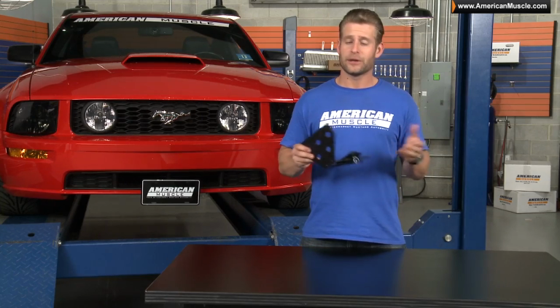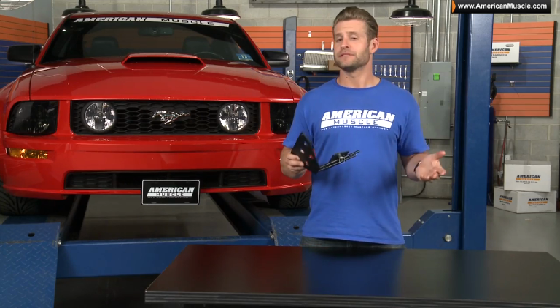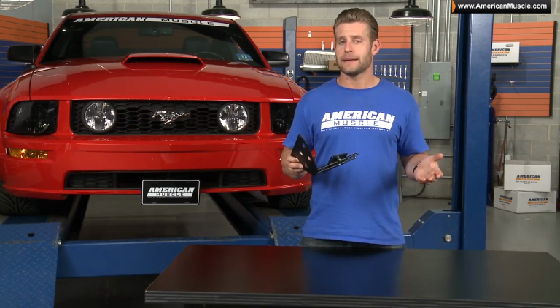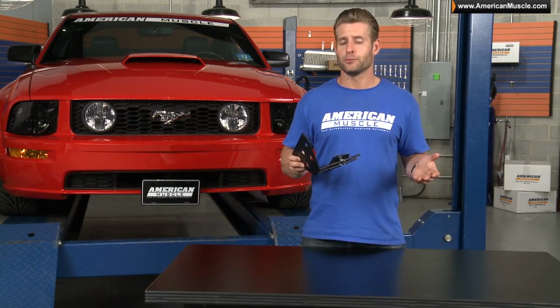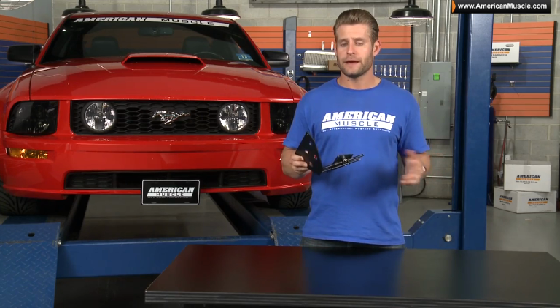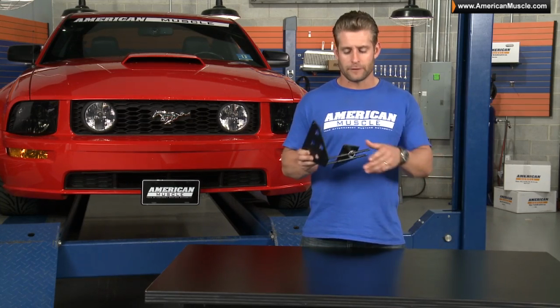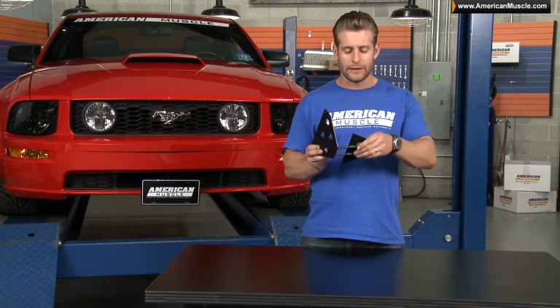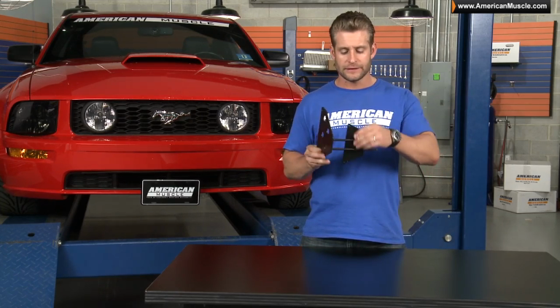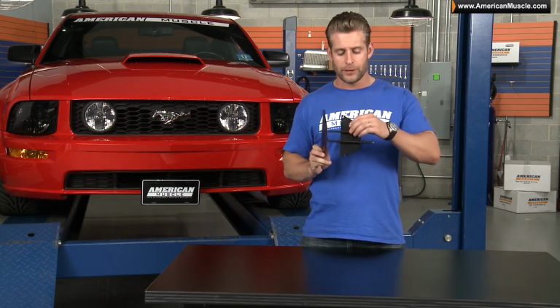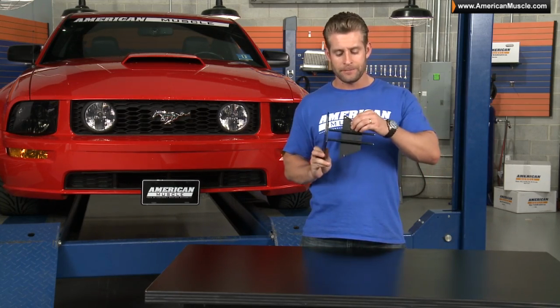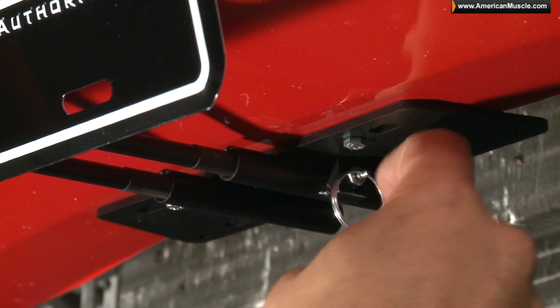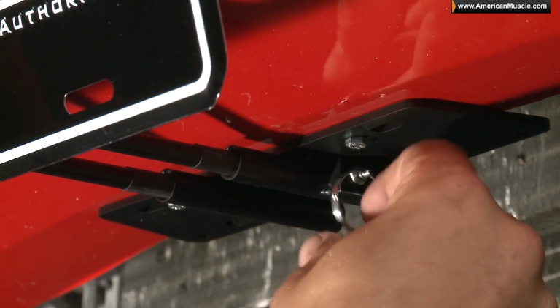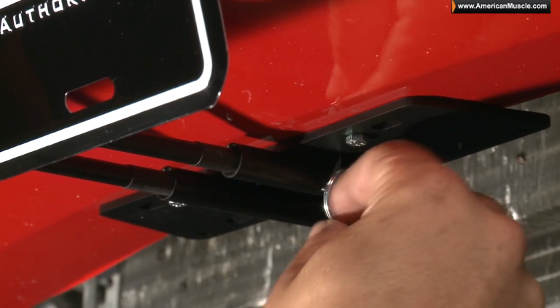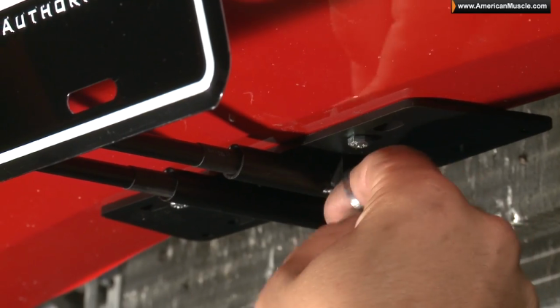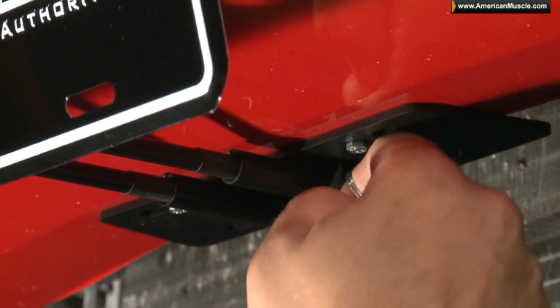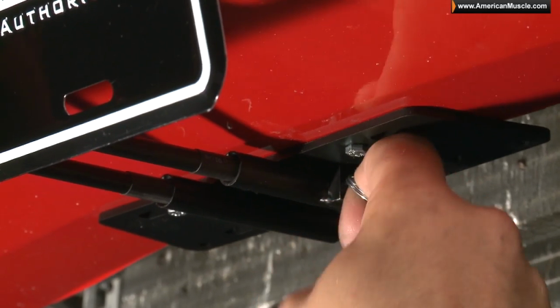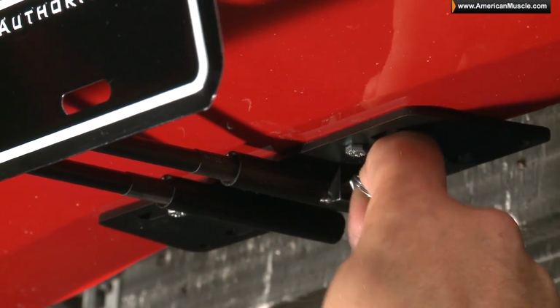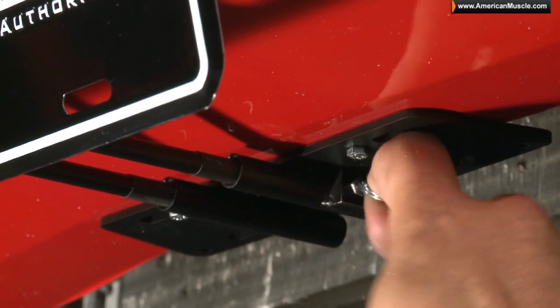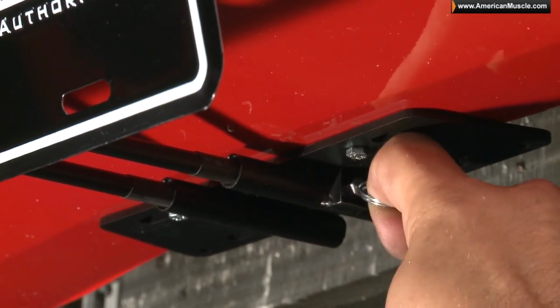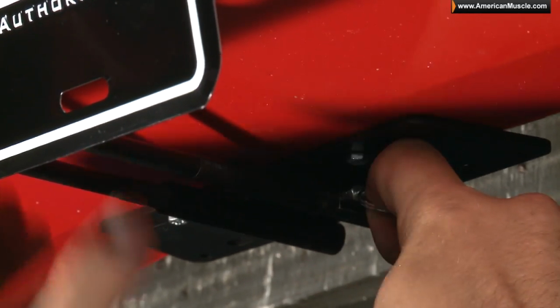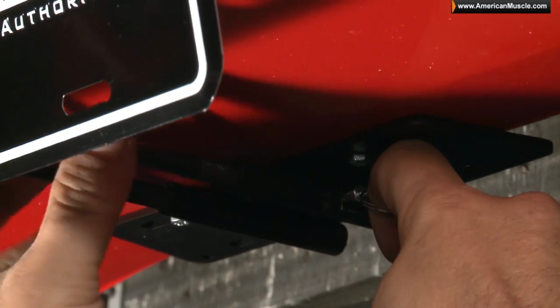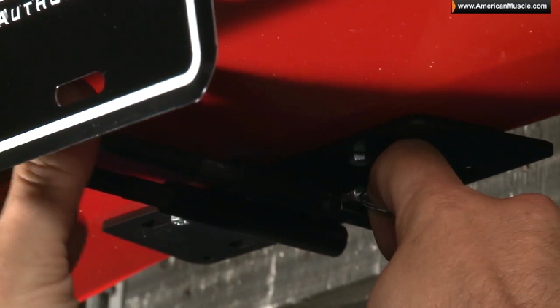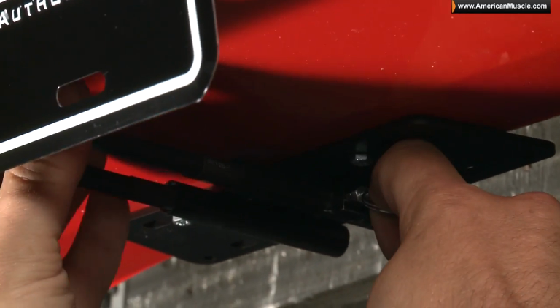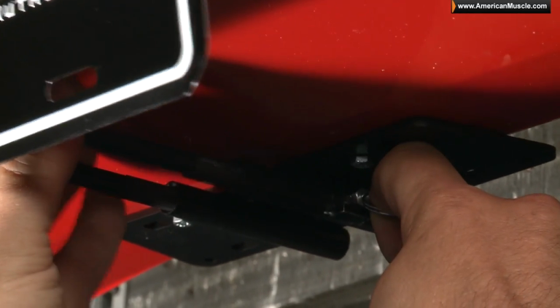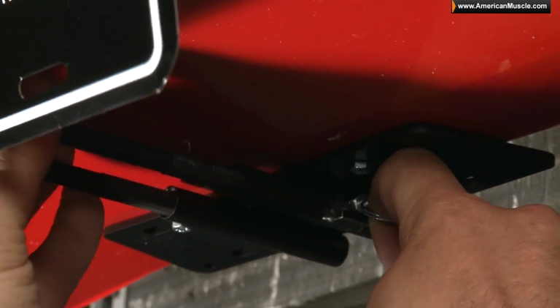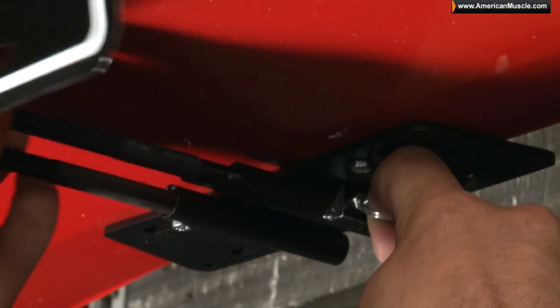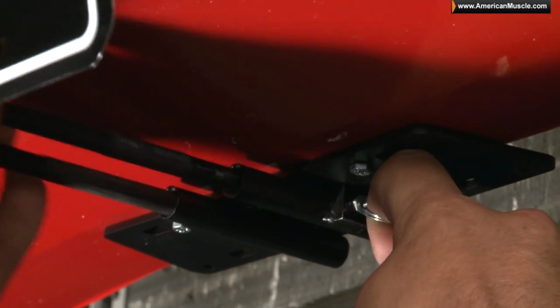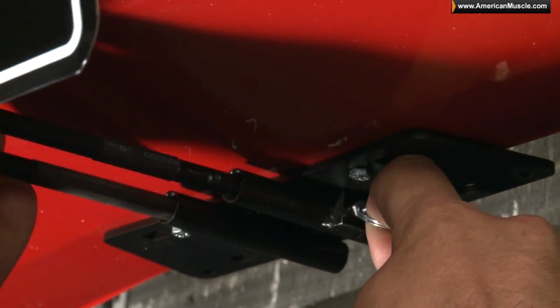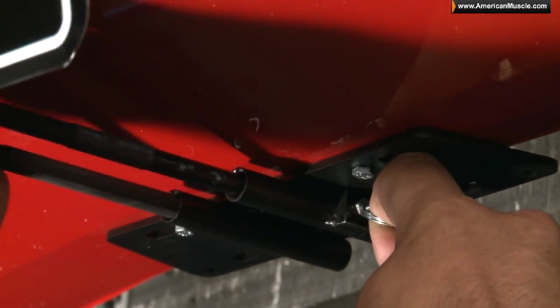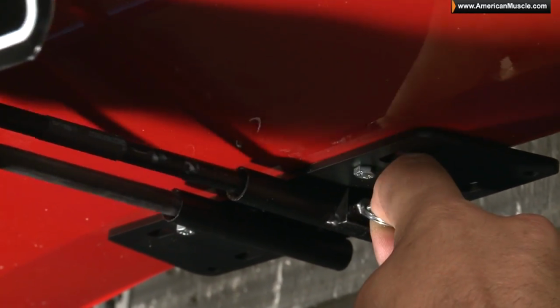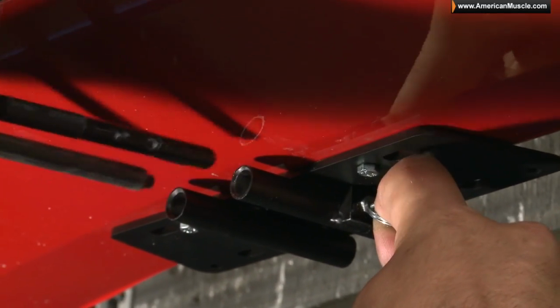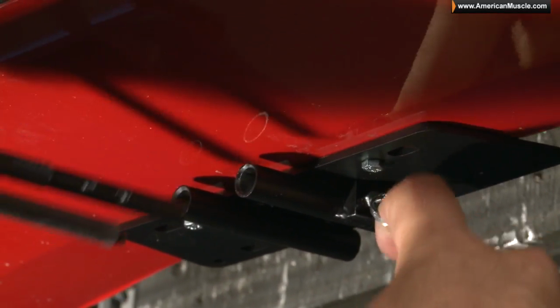When it comes time to remove that front license plate, all you need to do is simply lift up on the ring here and slide the bracket out — it's that easy.